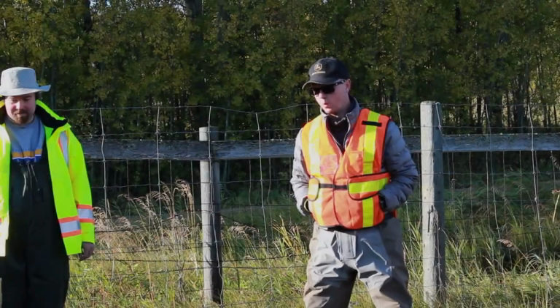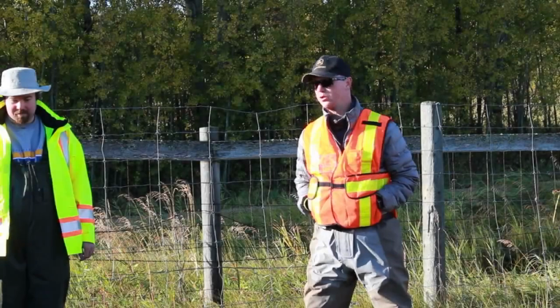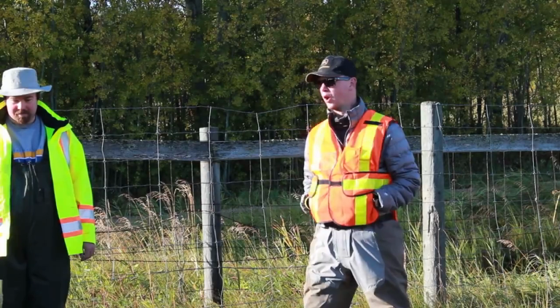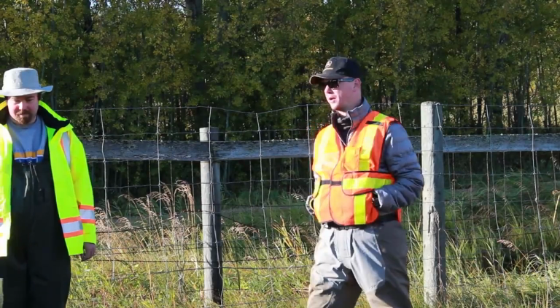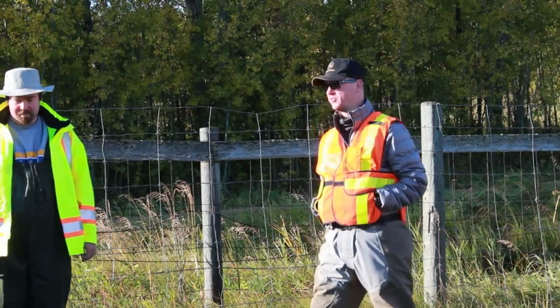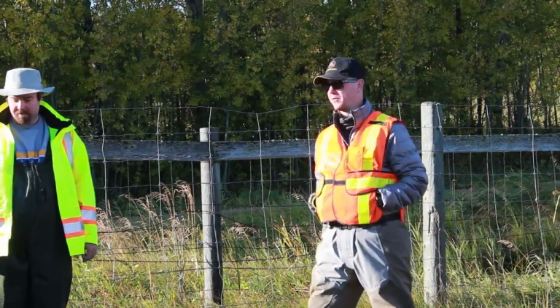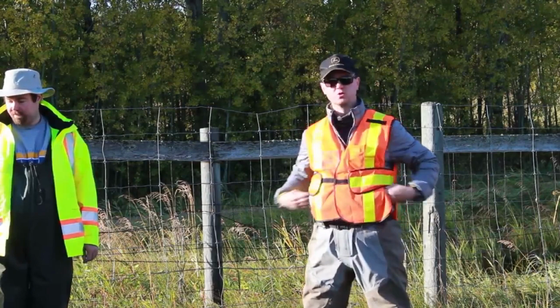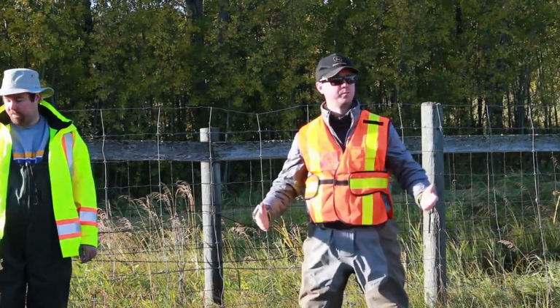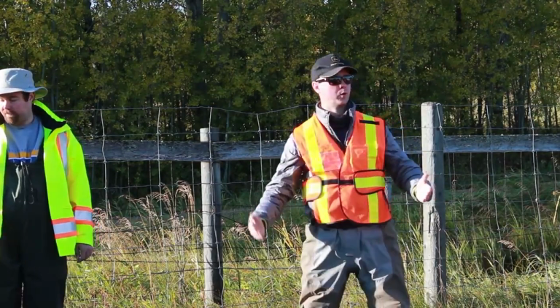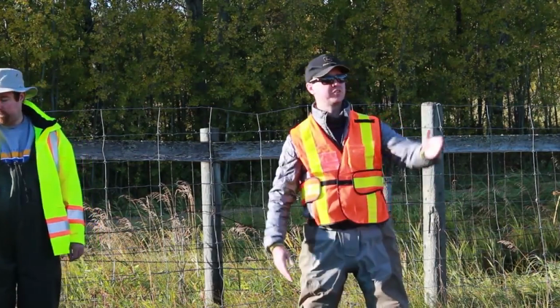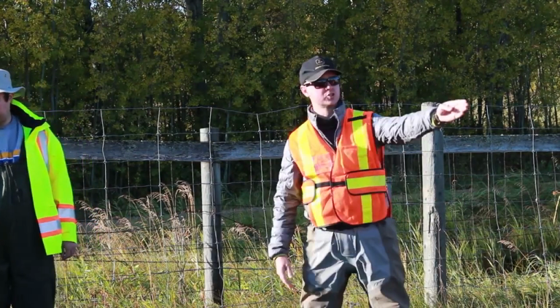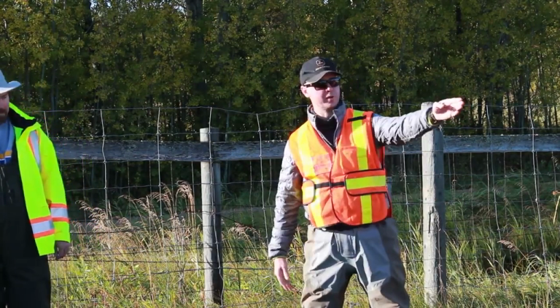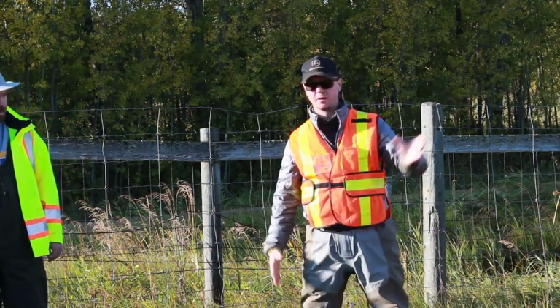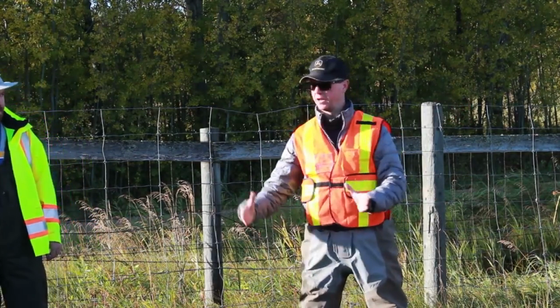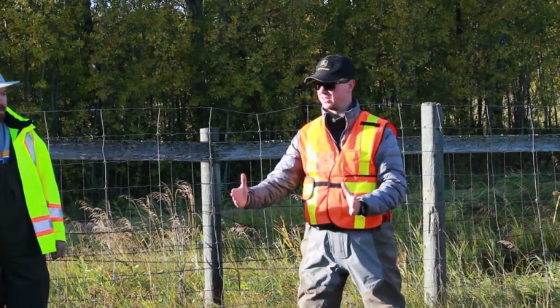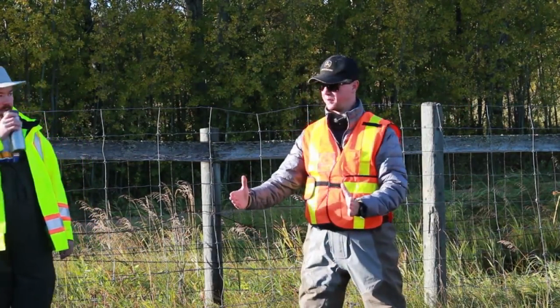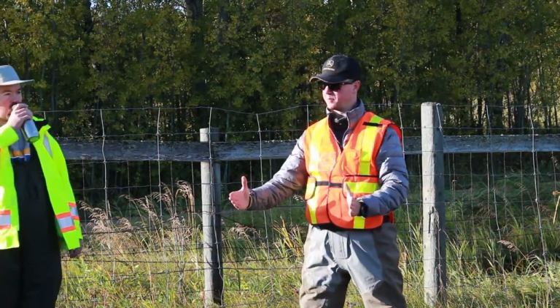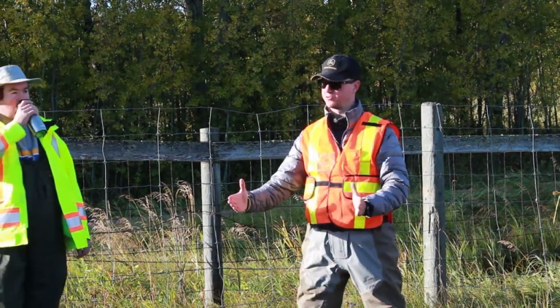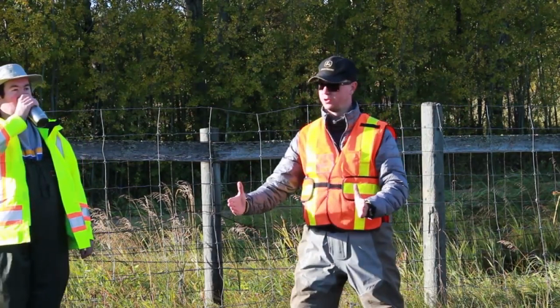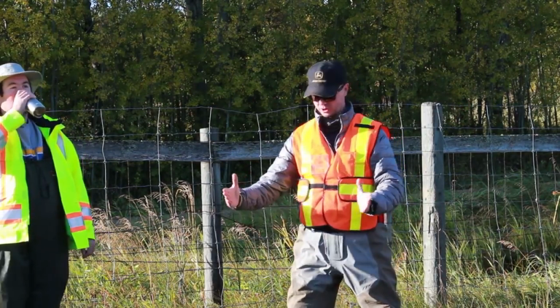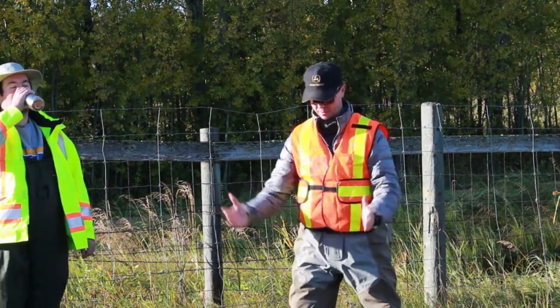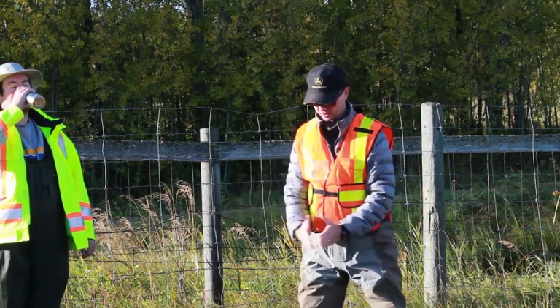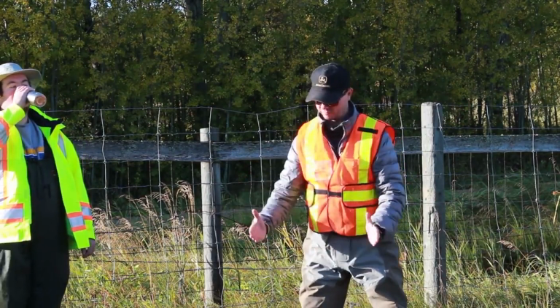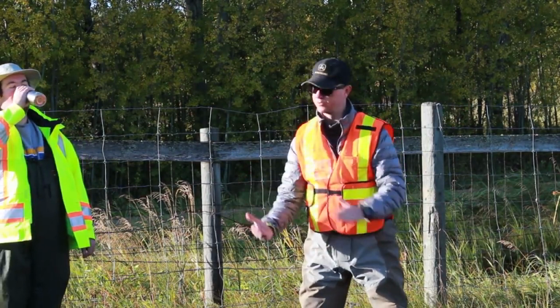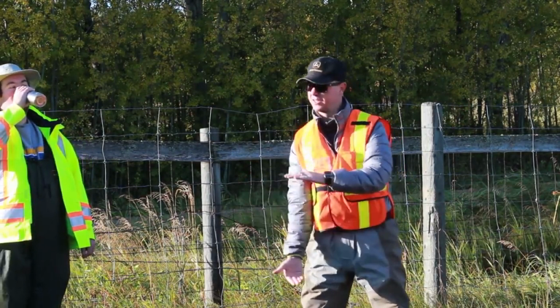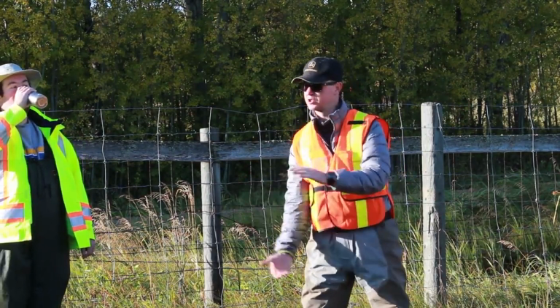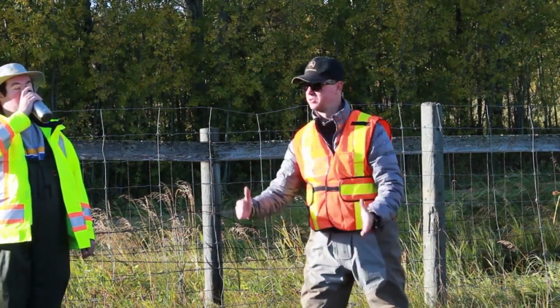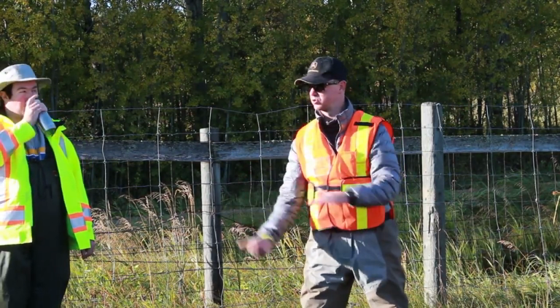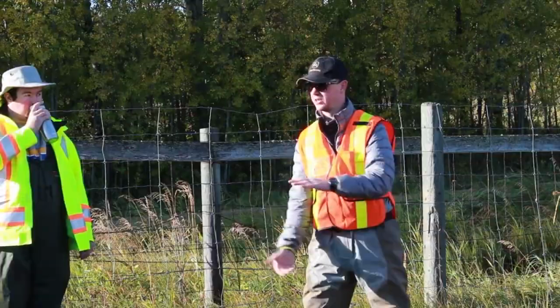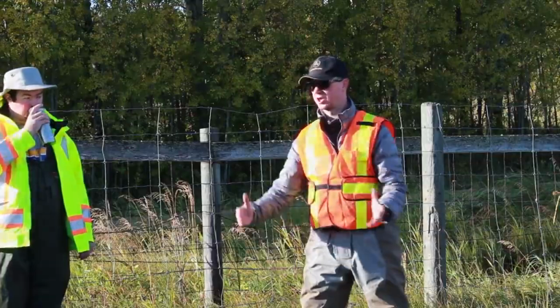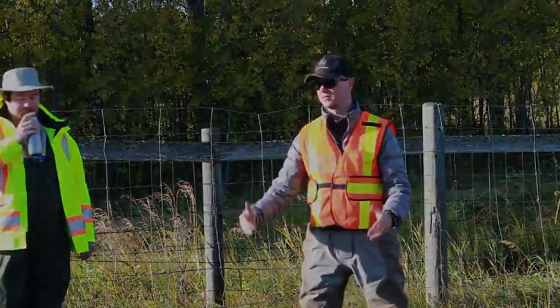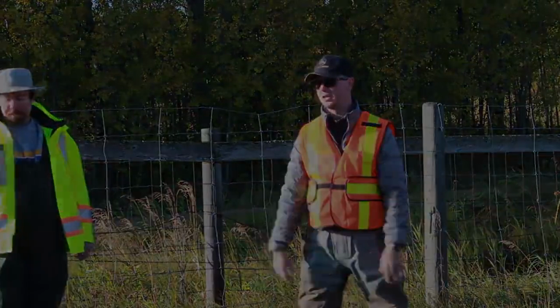We don't need to open up this dam that much. We're basically just opening it up enough to get that pipe in, so we're only looking at making a little 14-inch trench kind of thing.